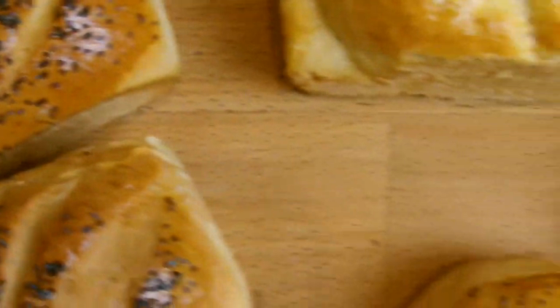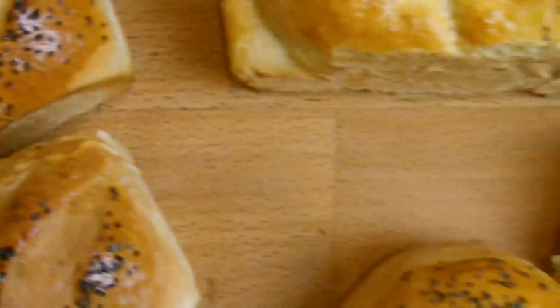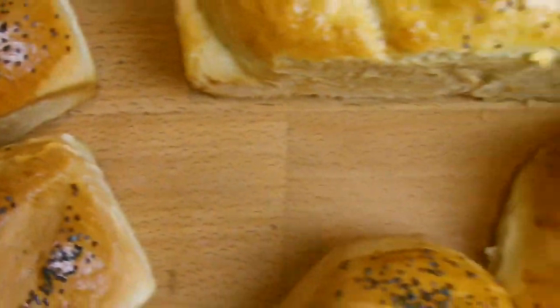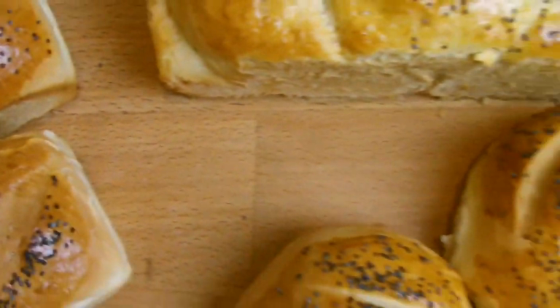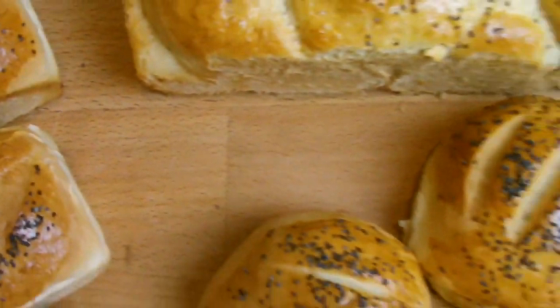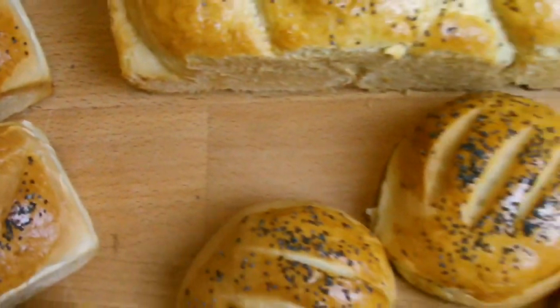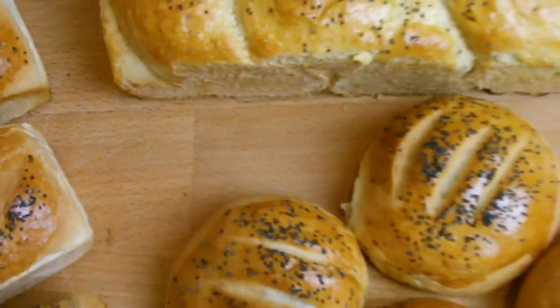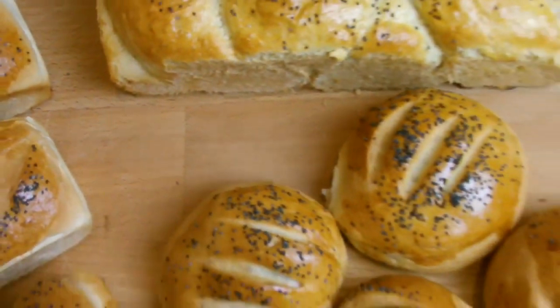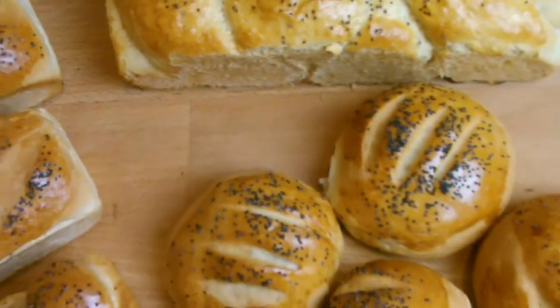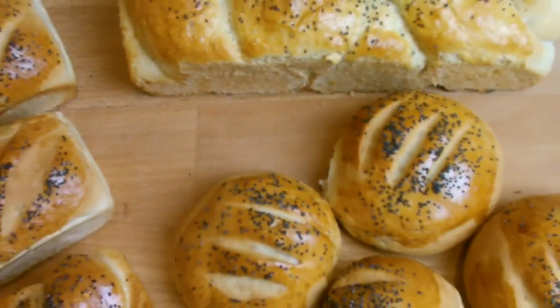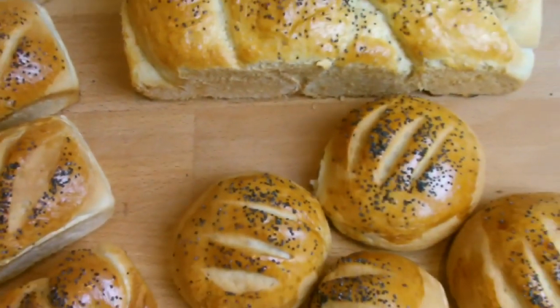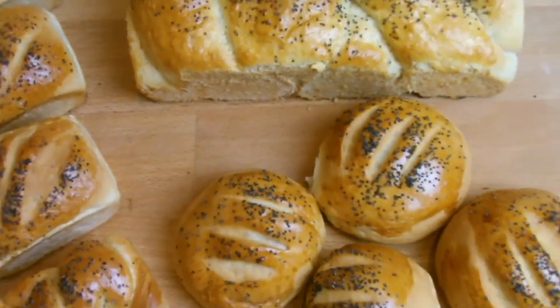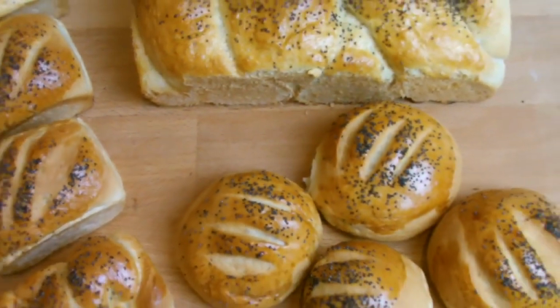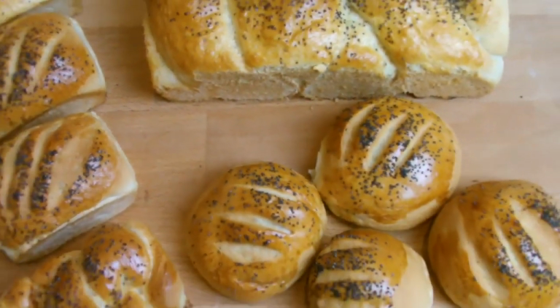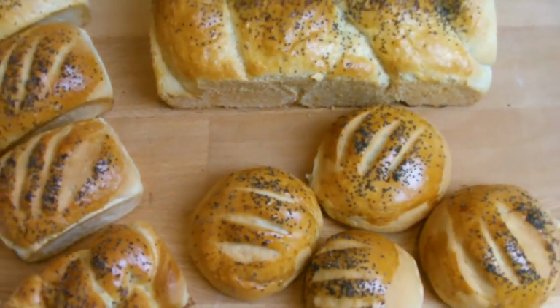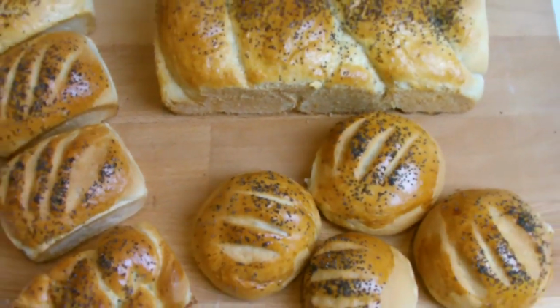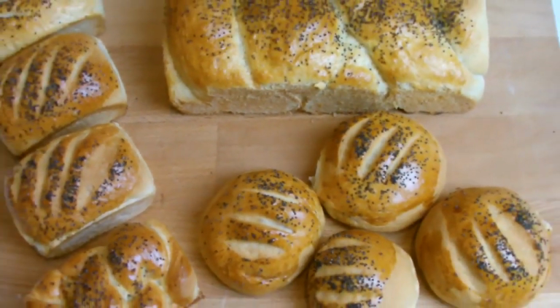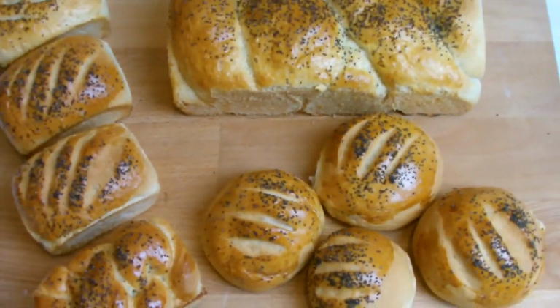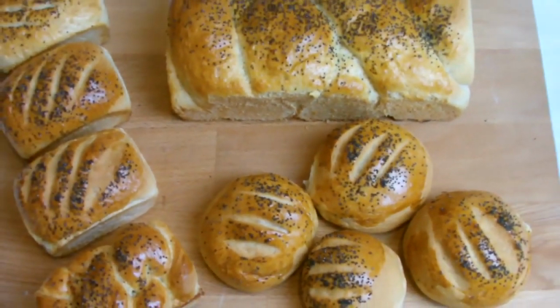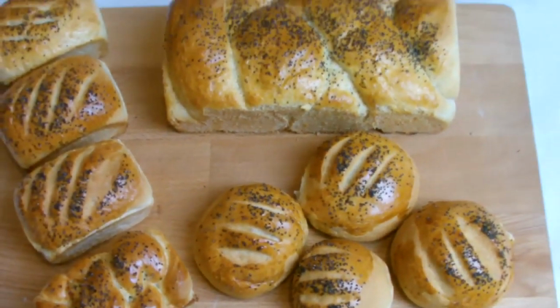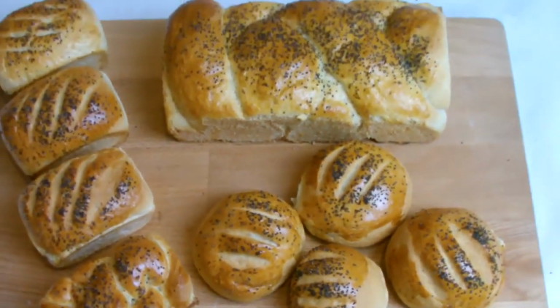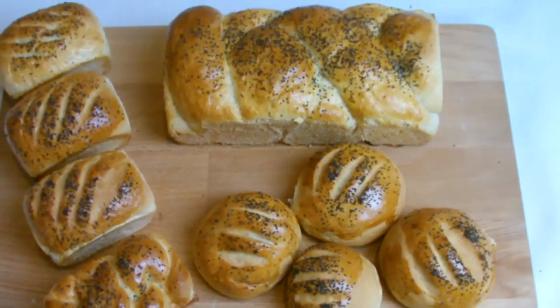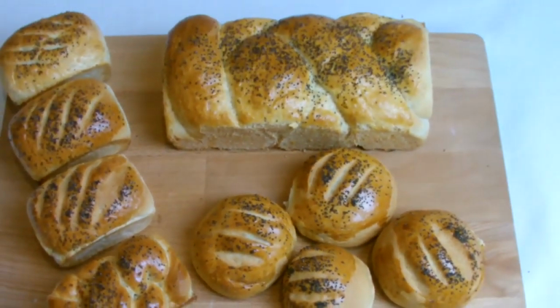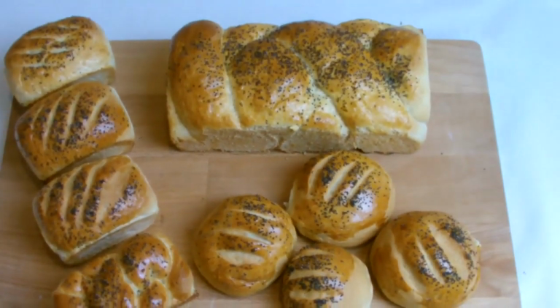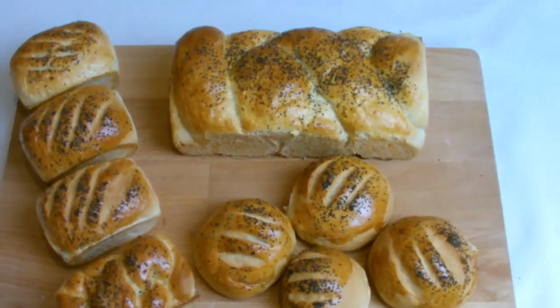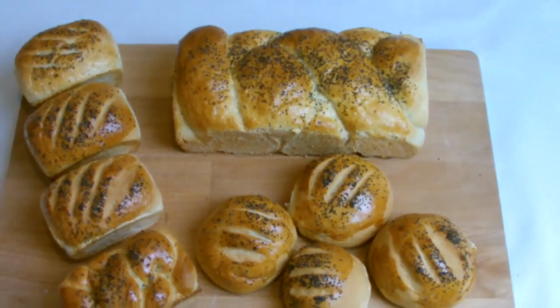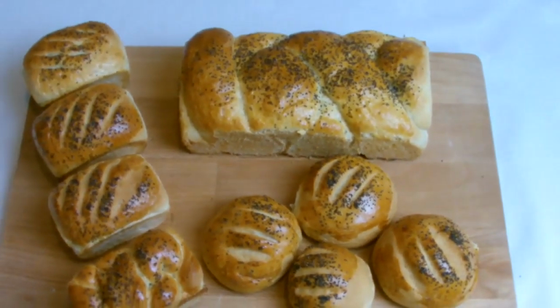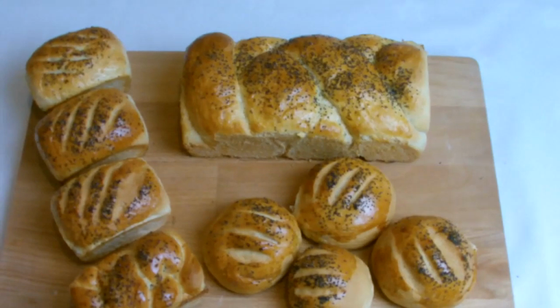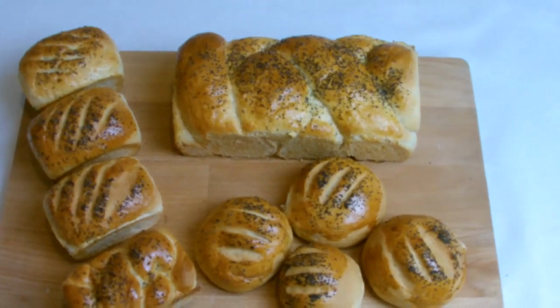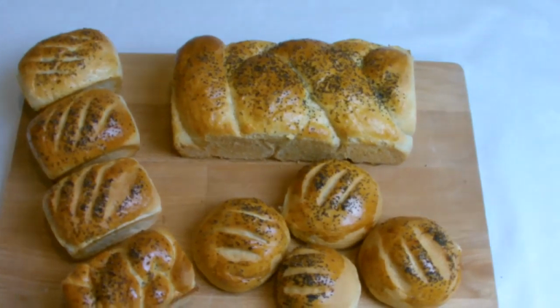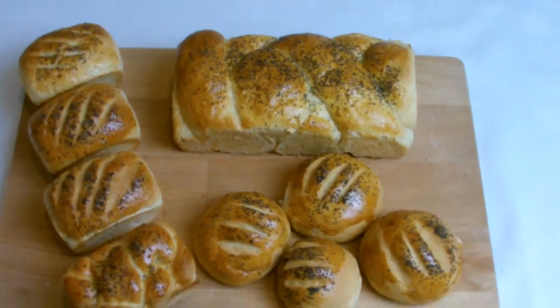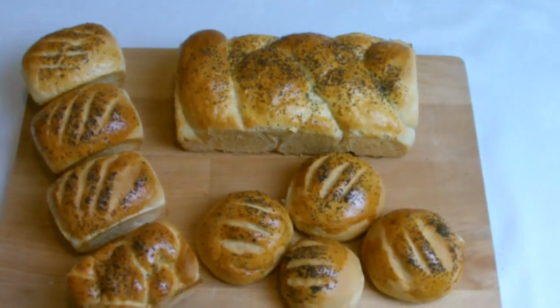I hope you found this video on making your own bread informative and helpful. If you have, be sure to give it a thumbs up and leave a comment down below.